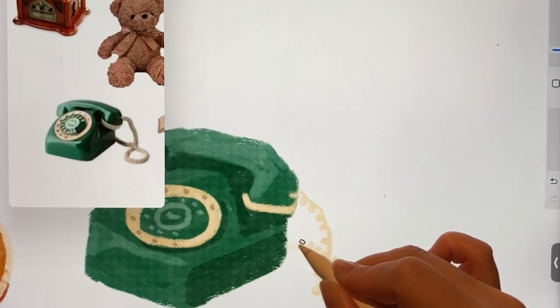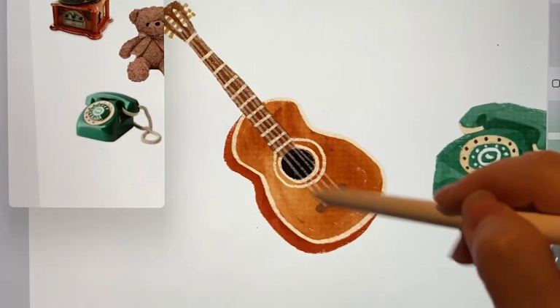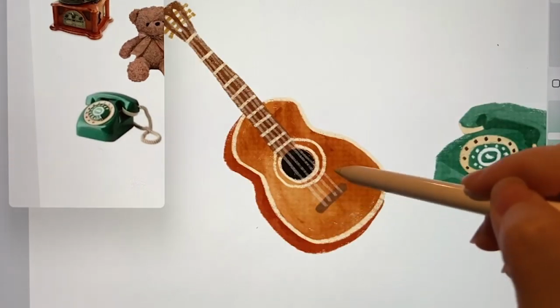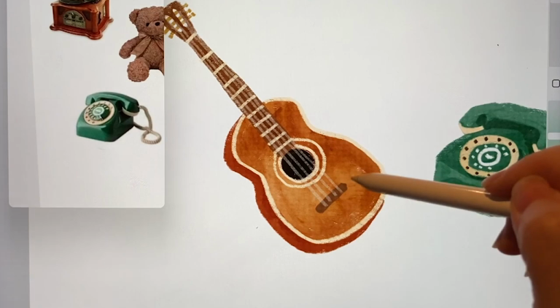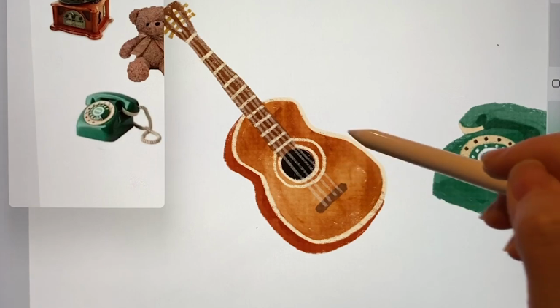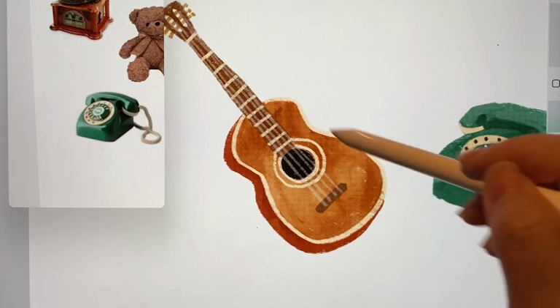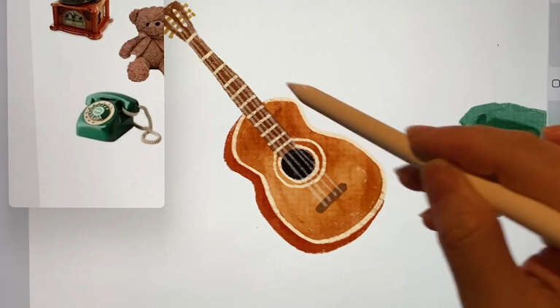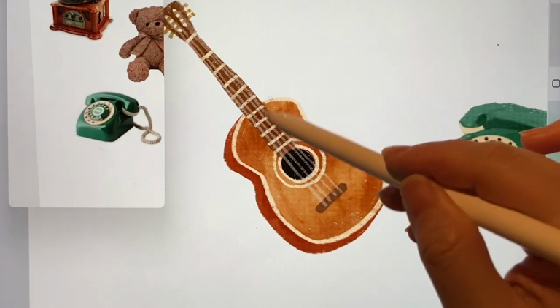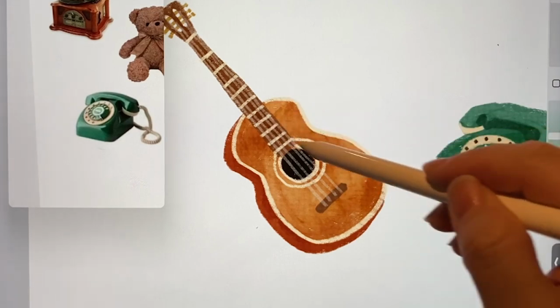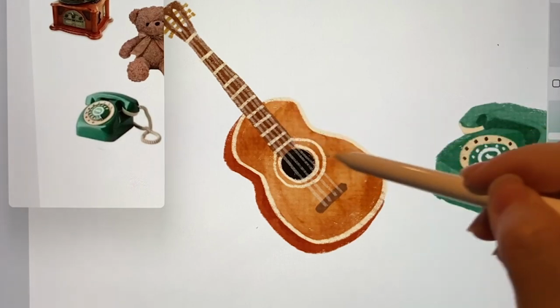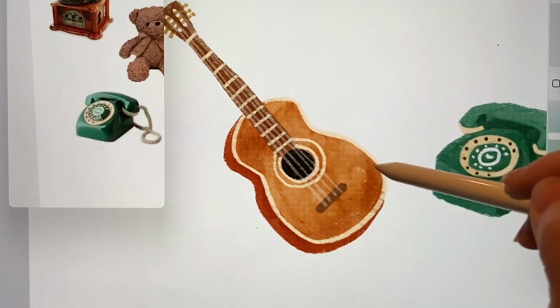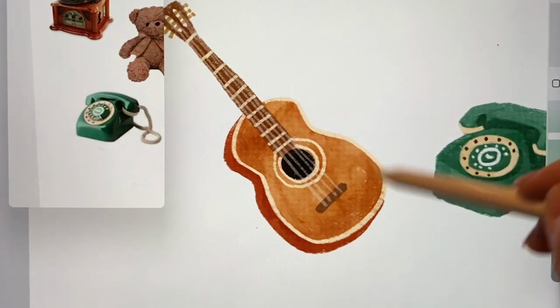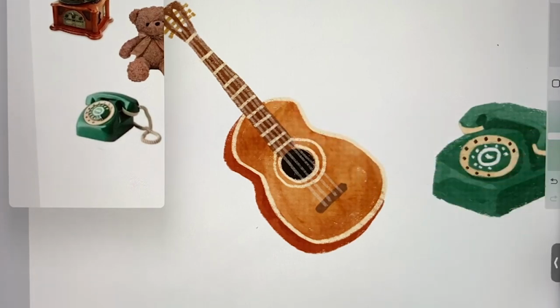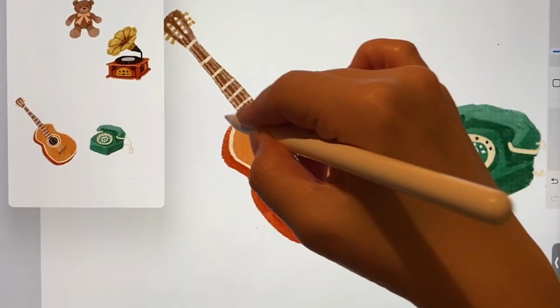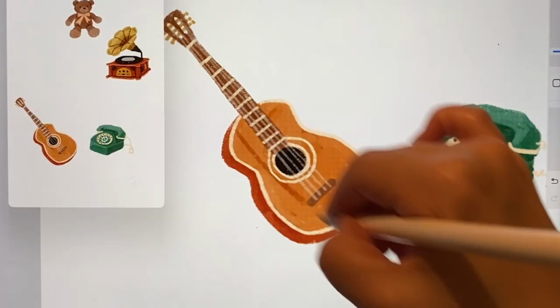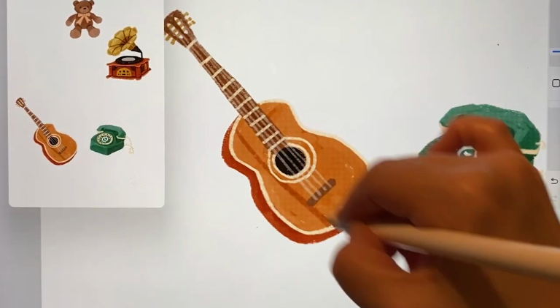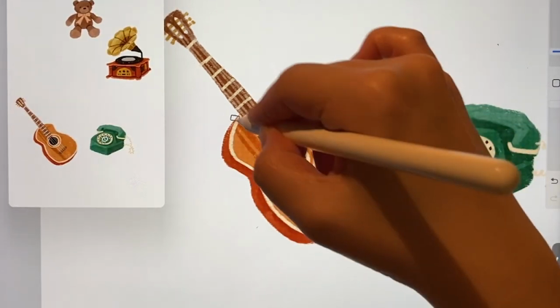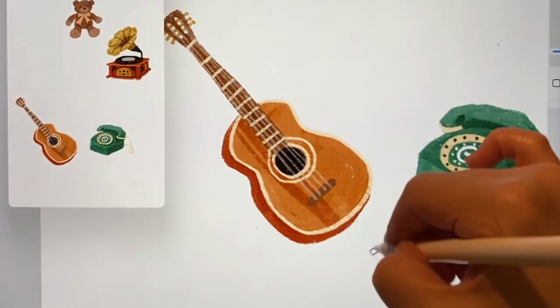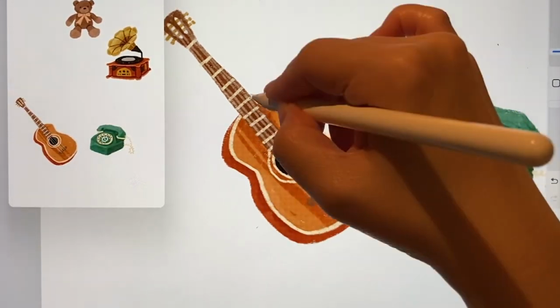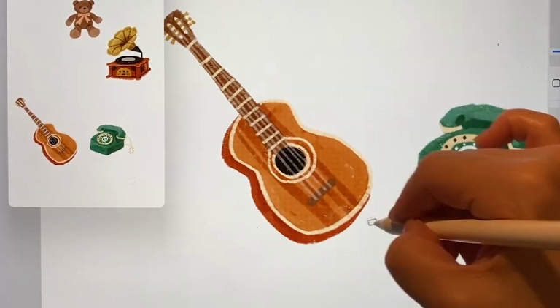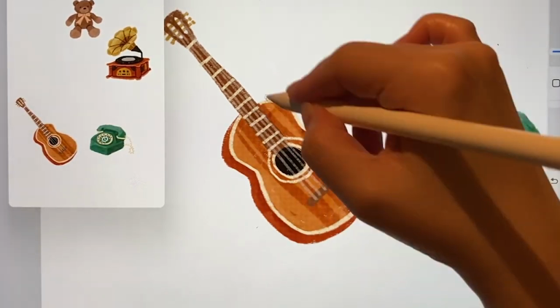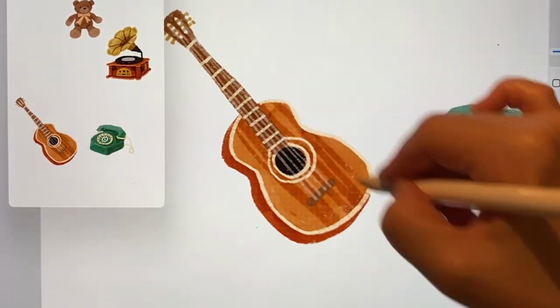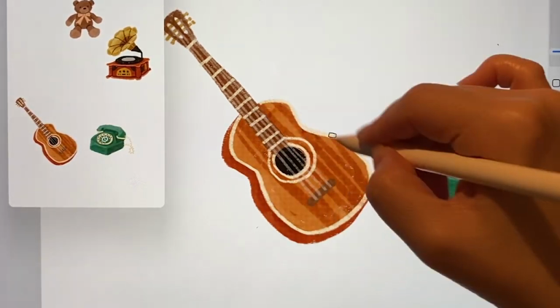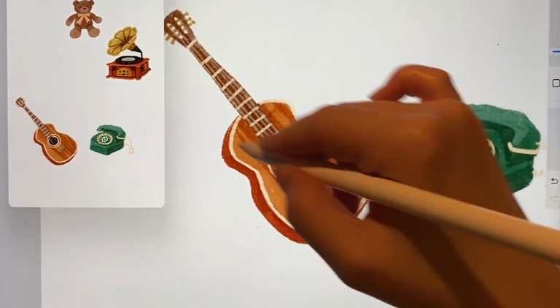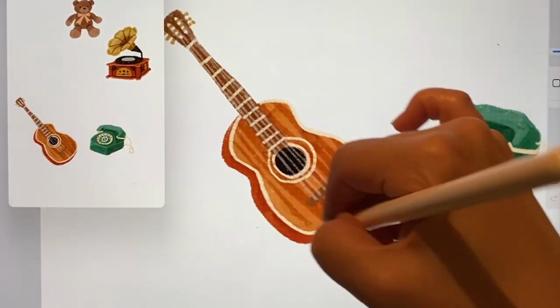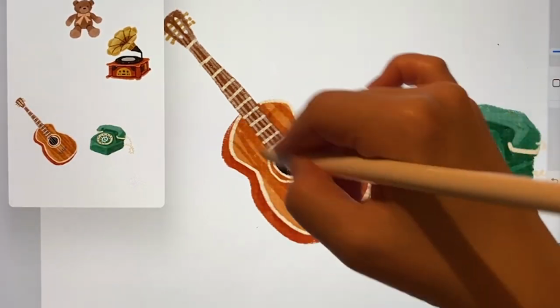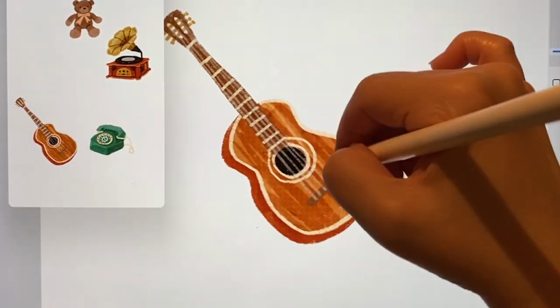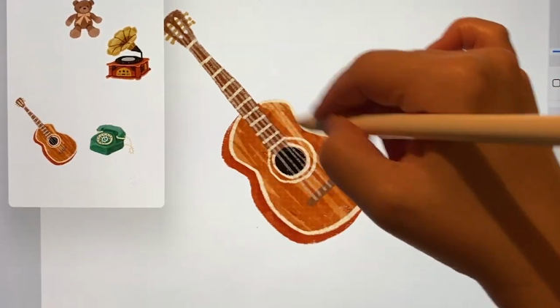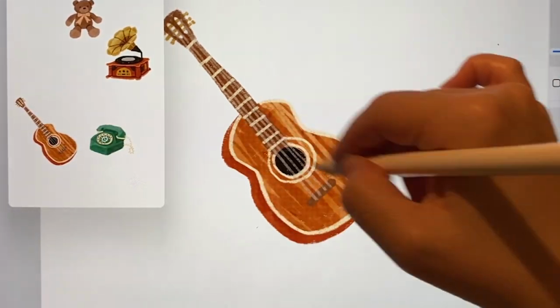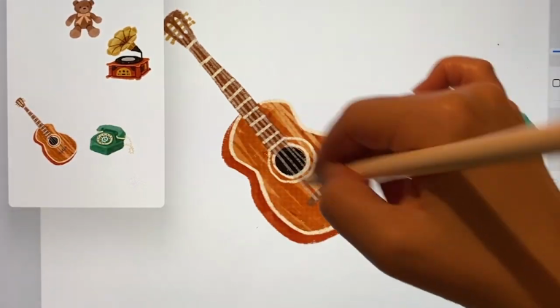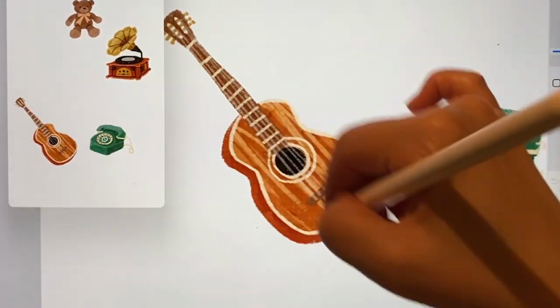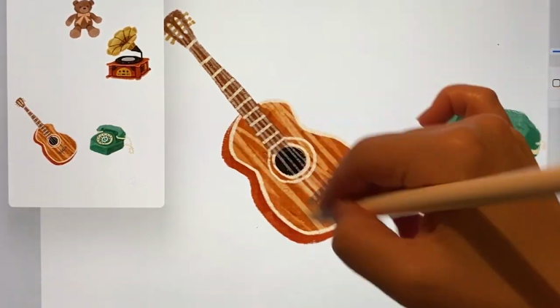And after everything is drawn, the guitar looked a bit dull, so I added this wood texture.